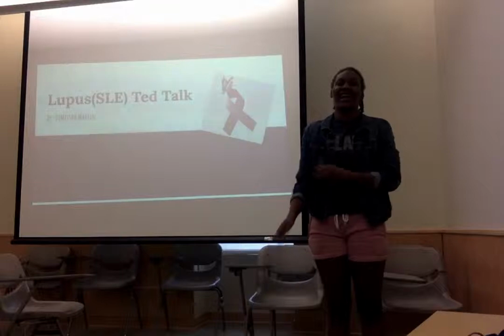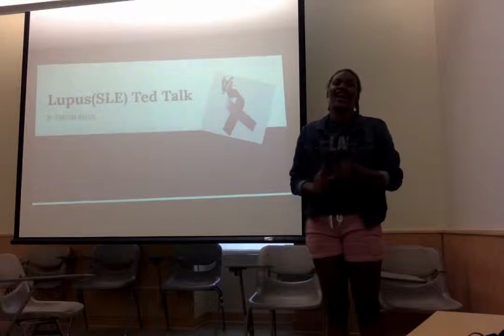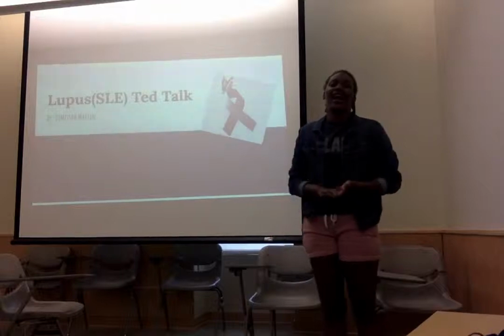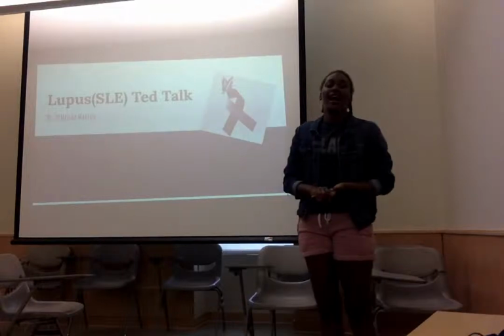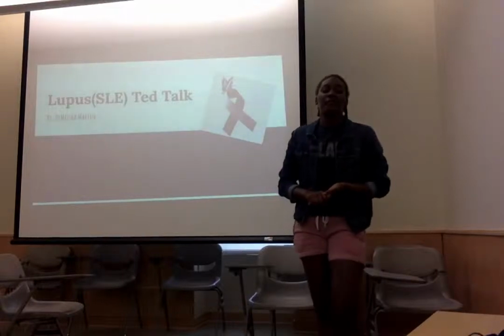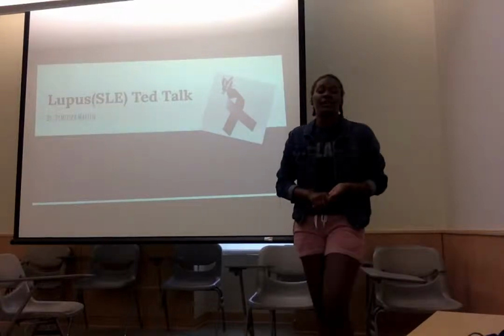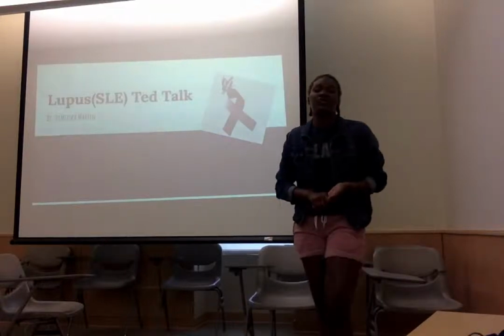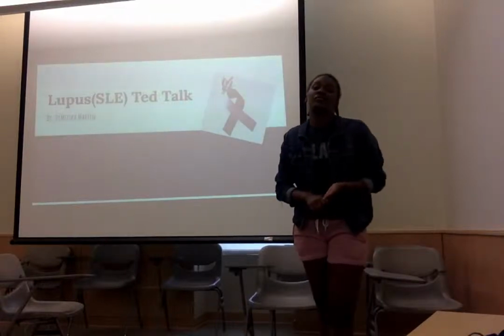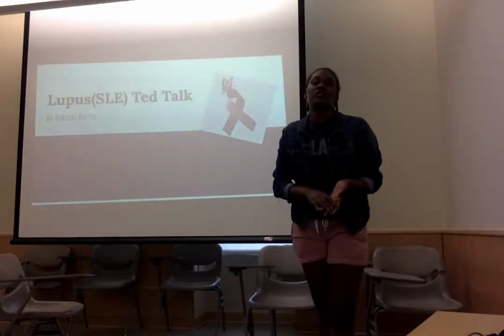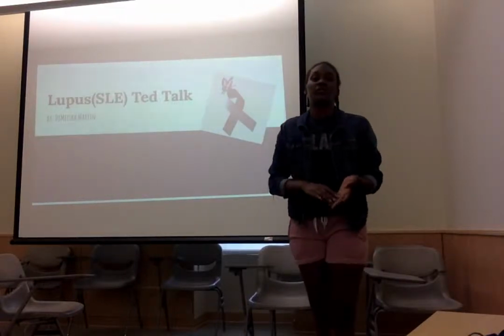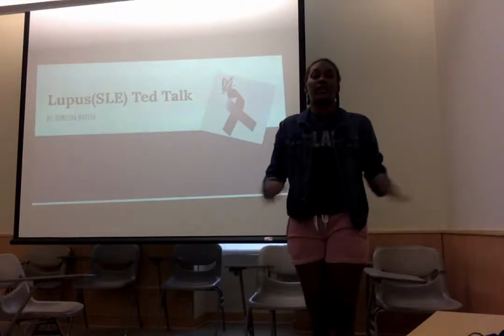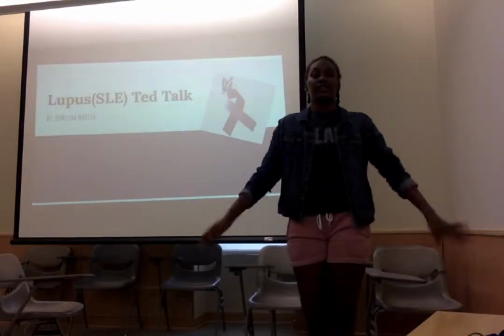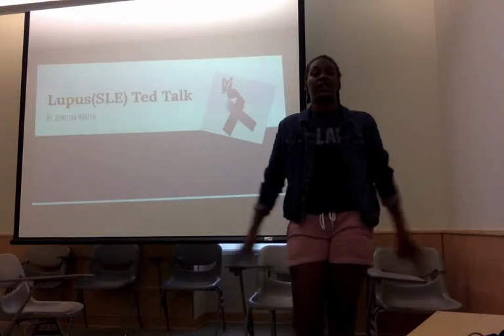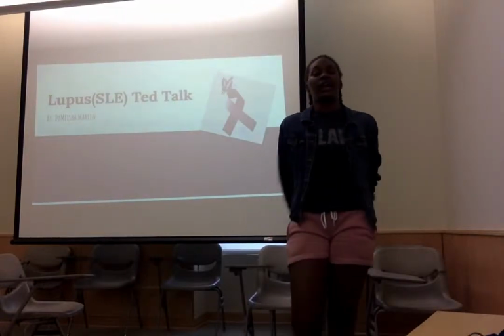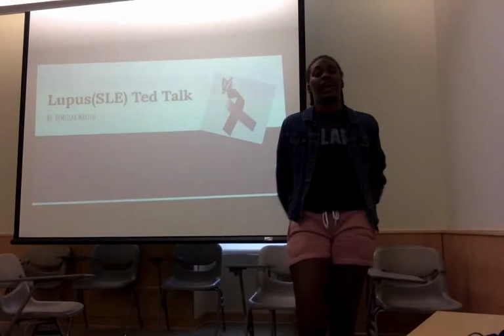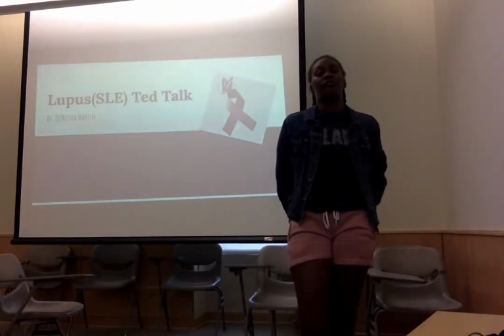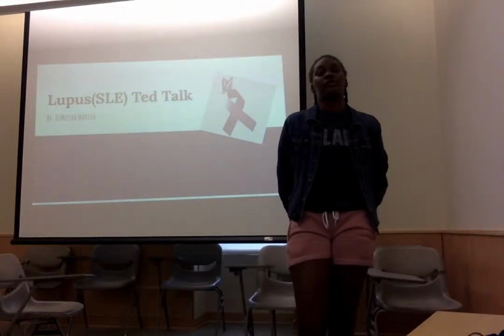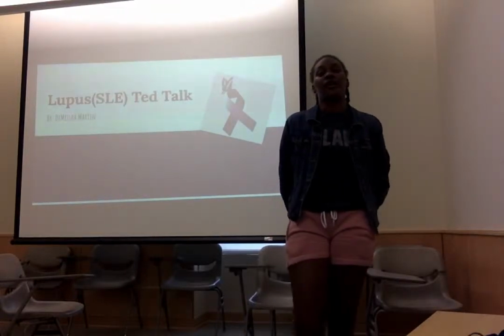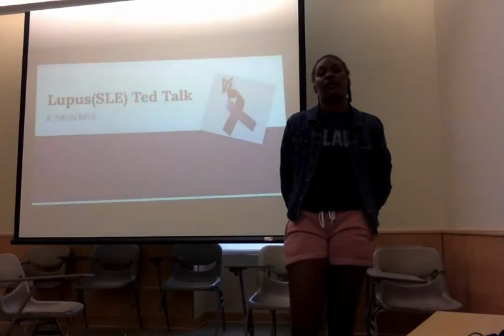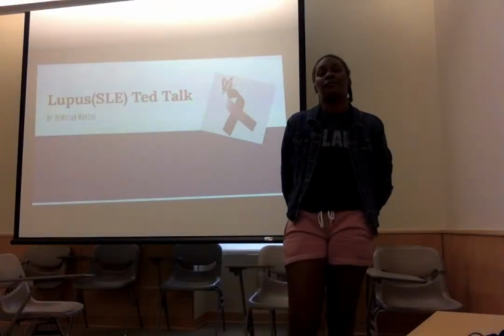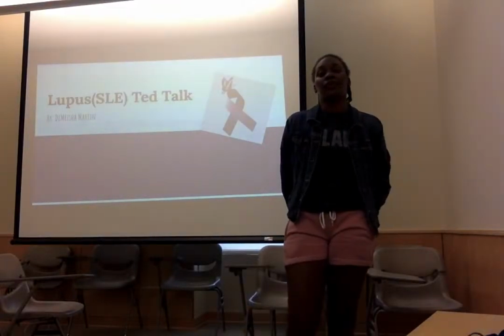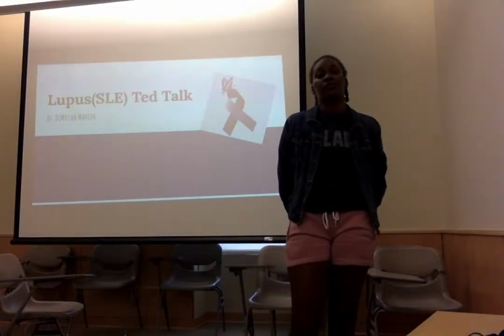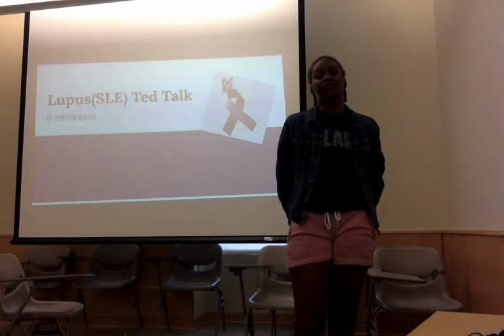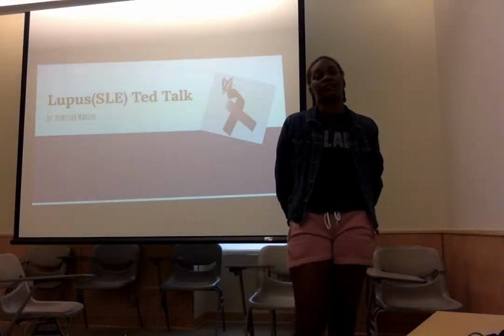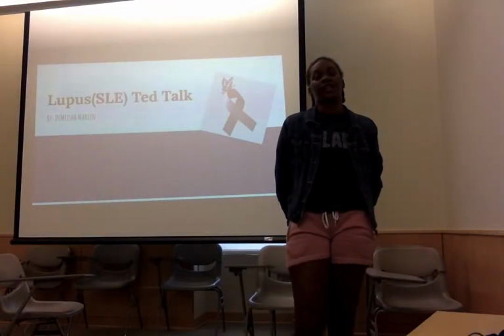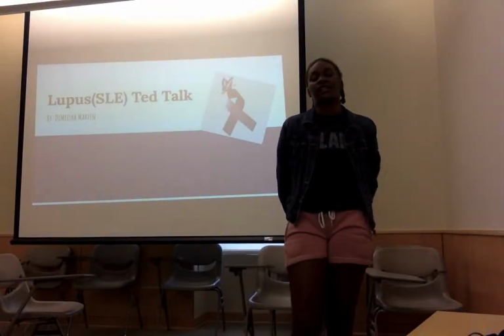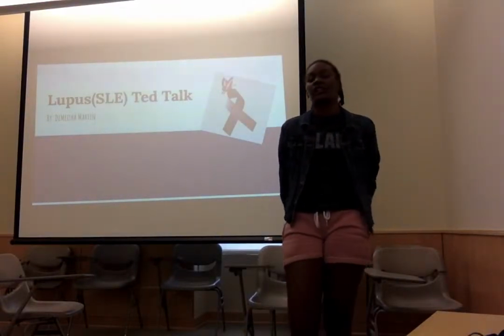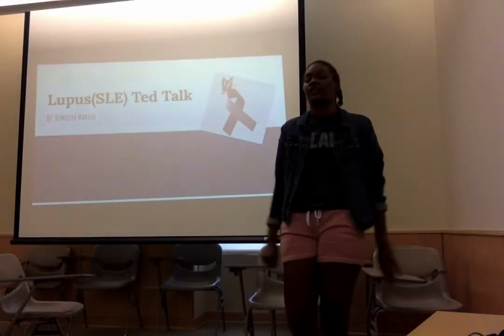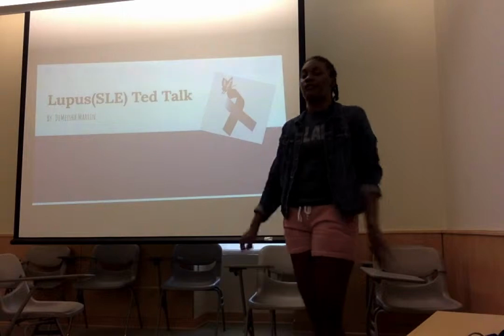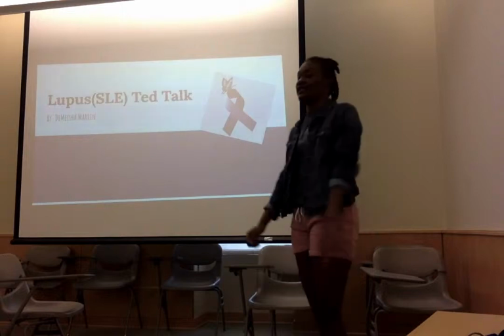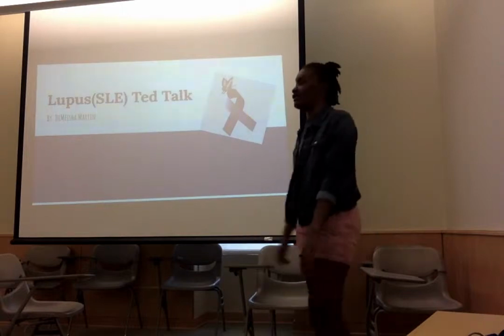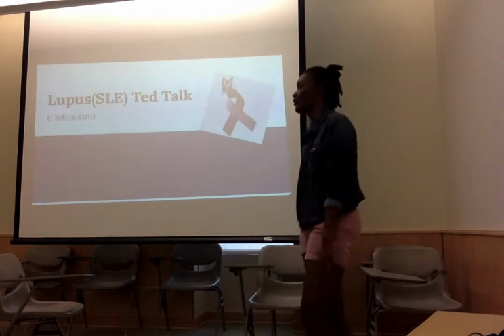Hi, my name is Damesha Moore and today I will be talking about Lupus SLE for my tech talk.